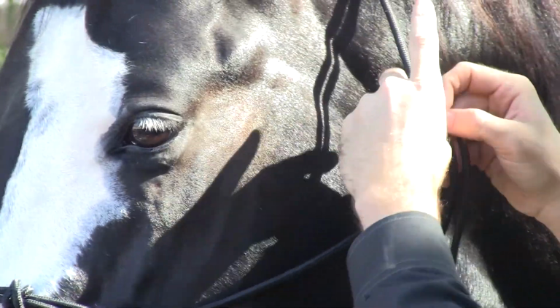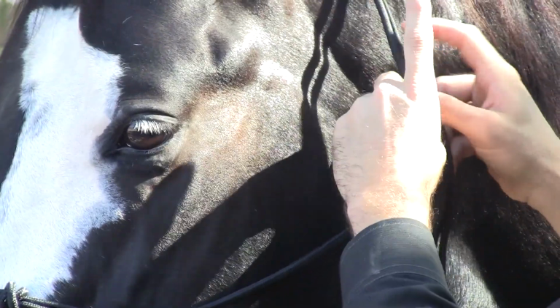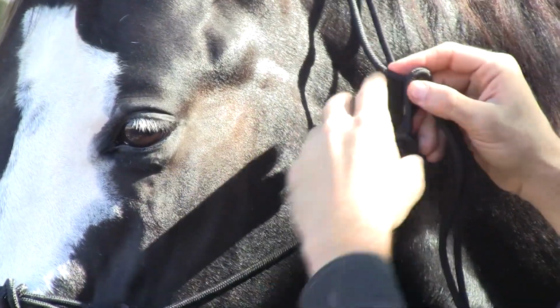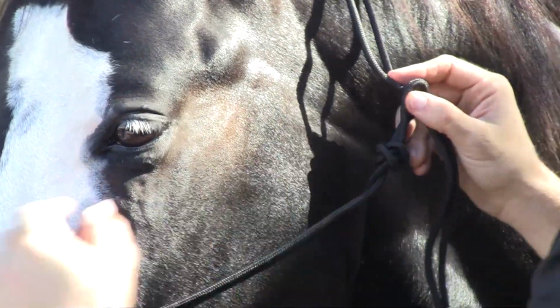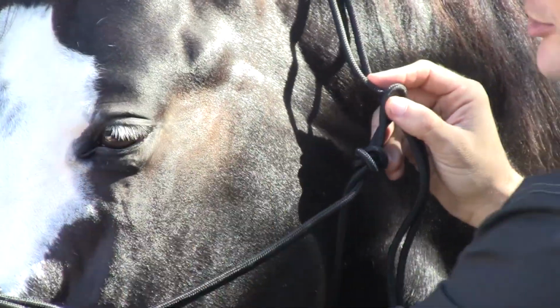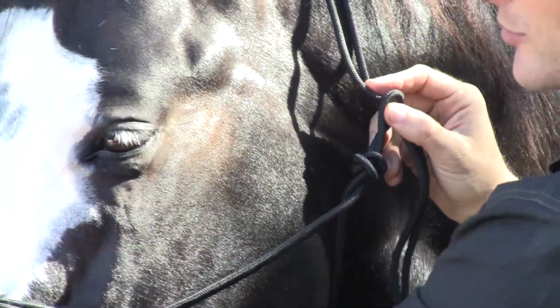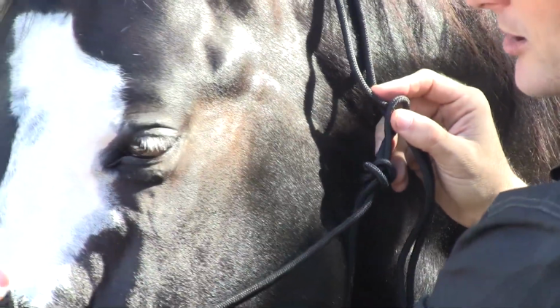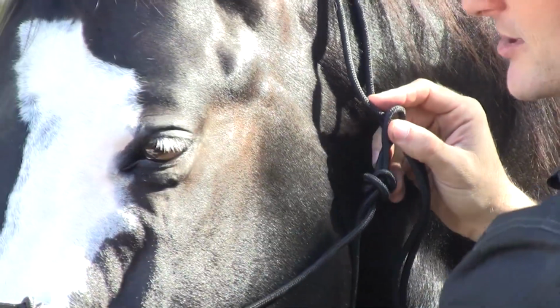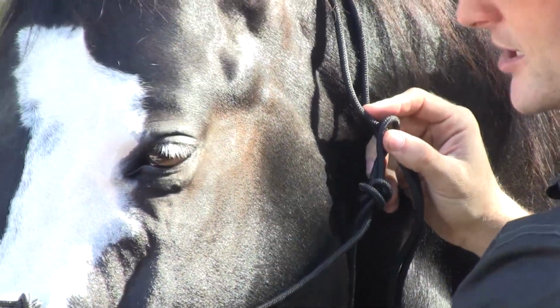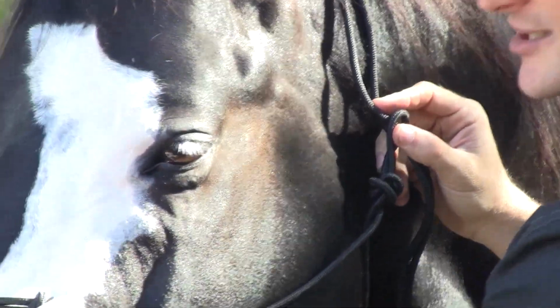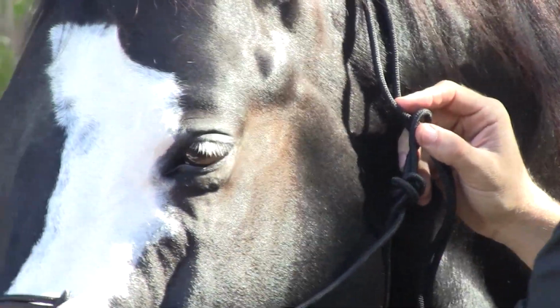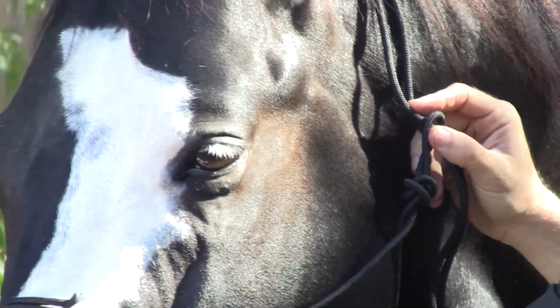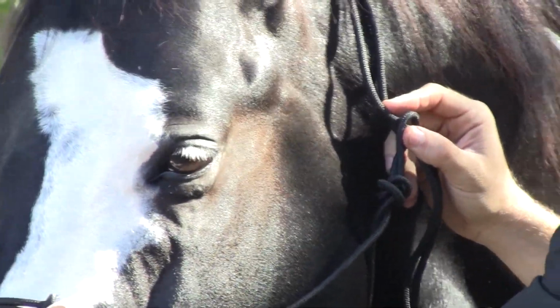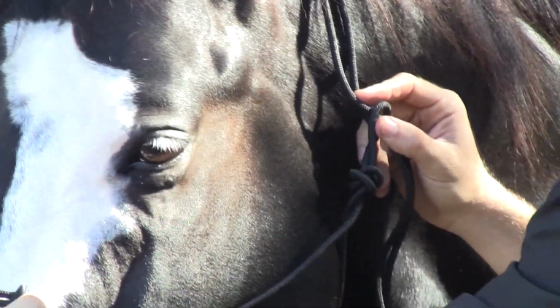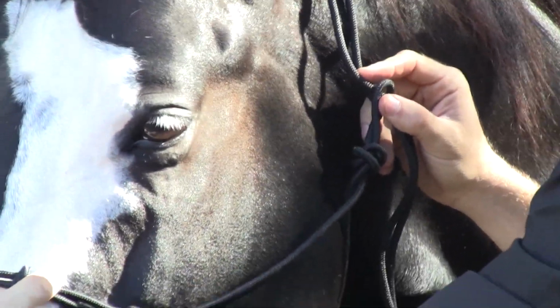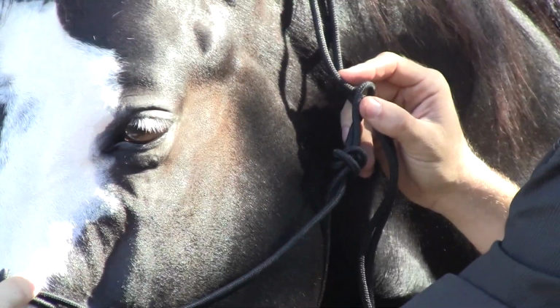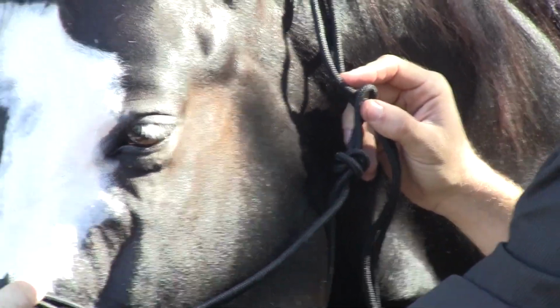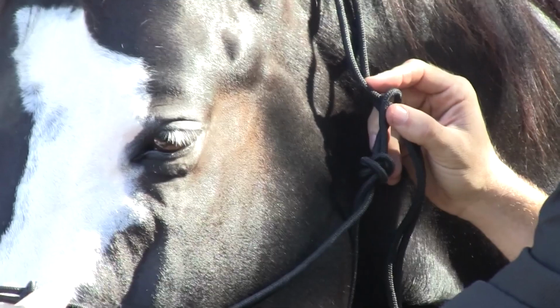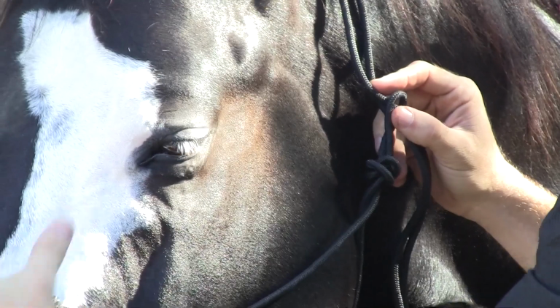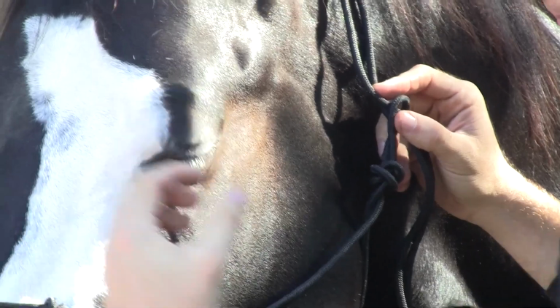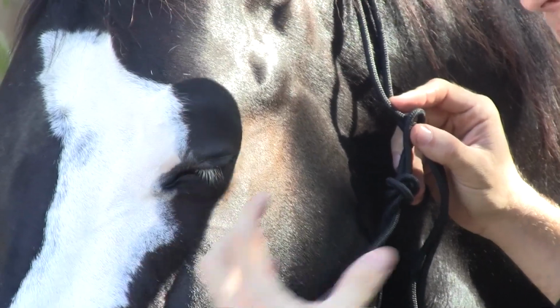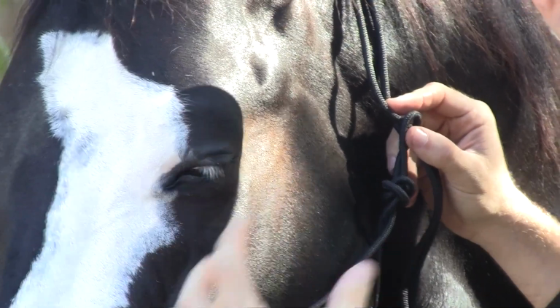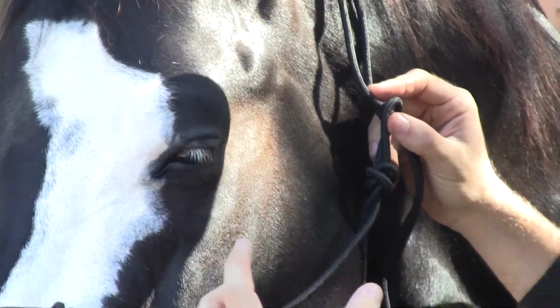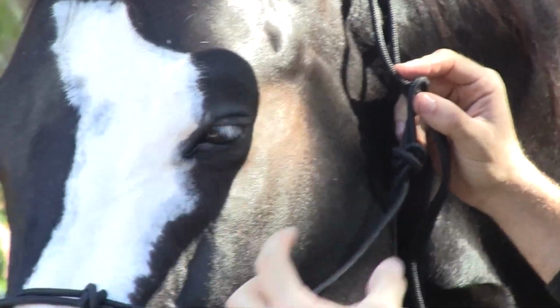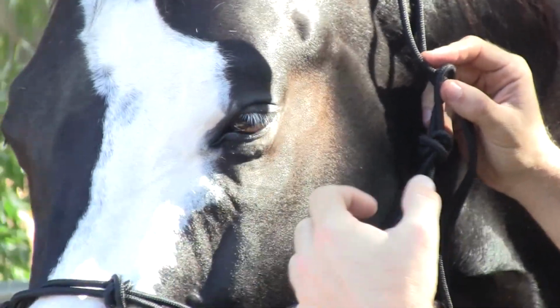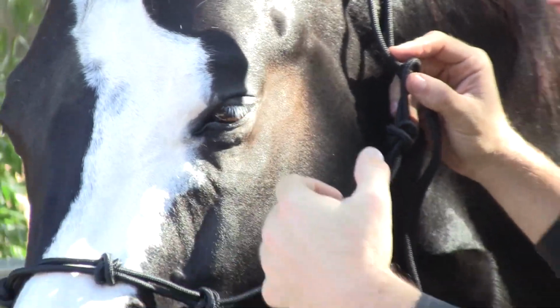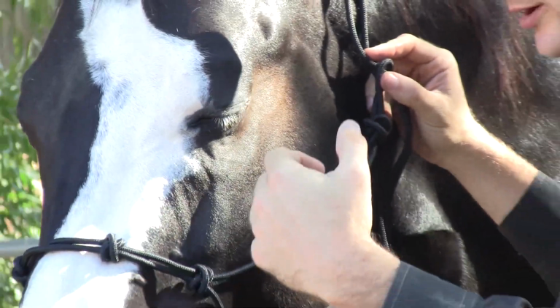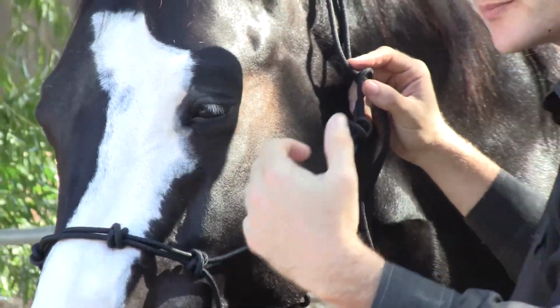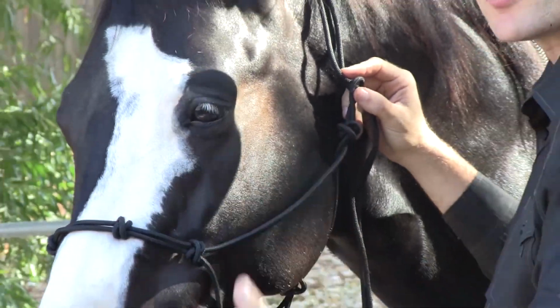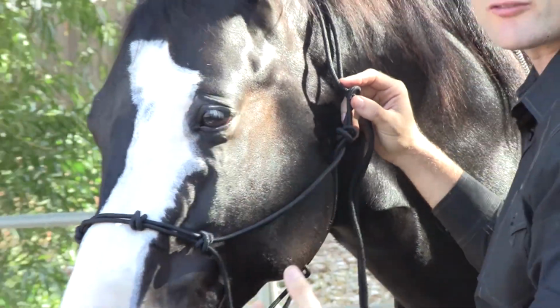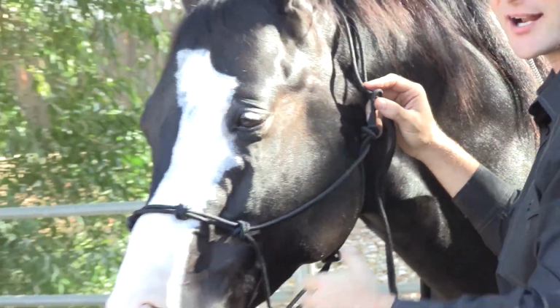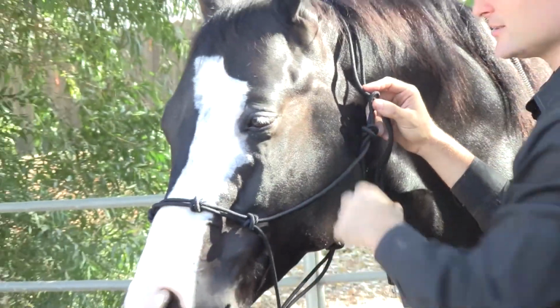The knots here — you want them to sit exactly where they're on the nose right there, and that's in order for it to be more effective.